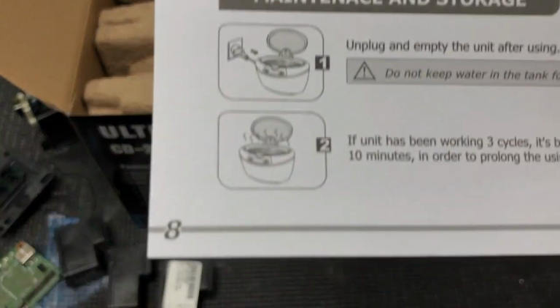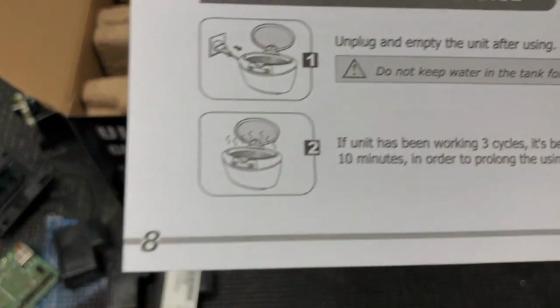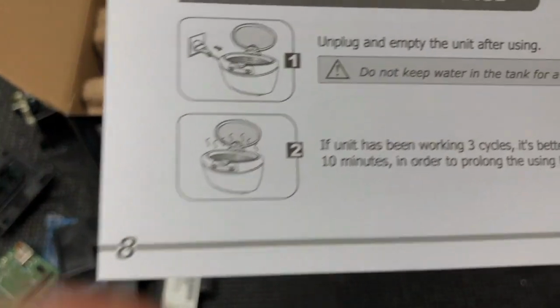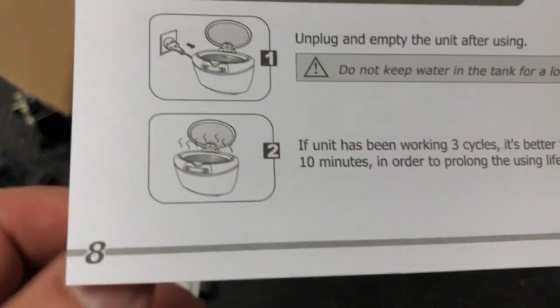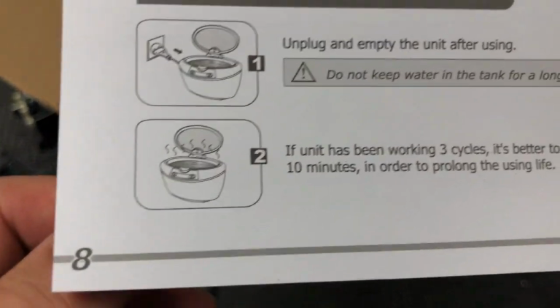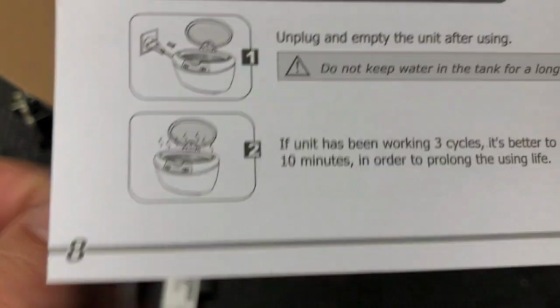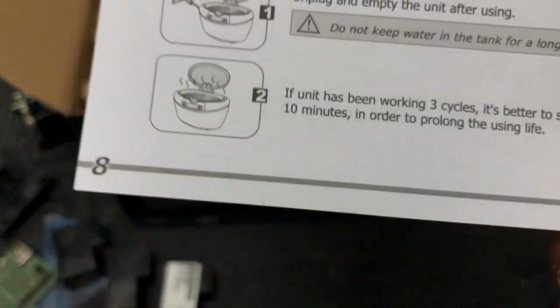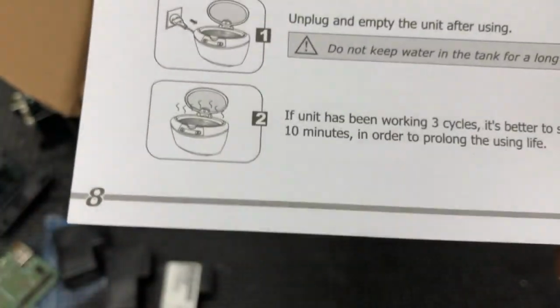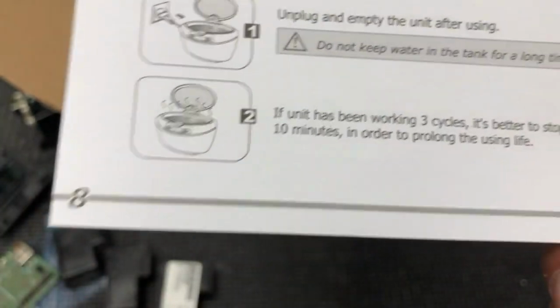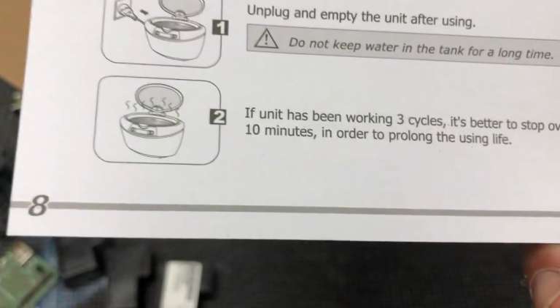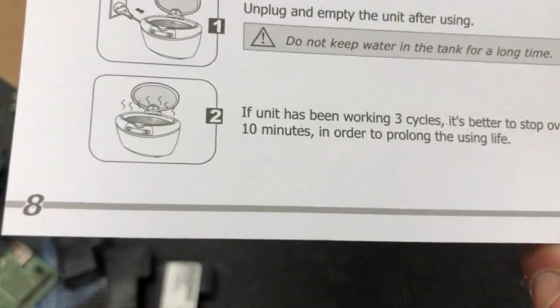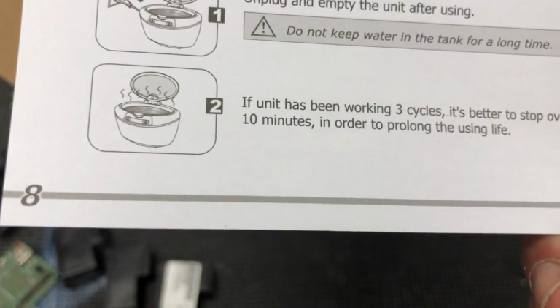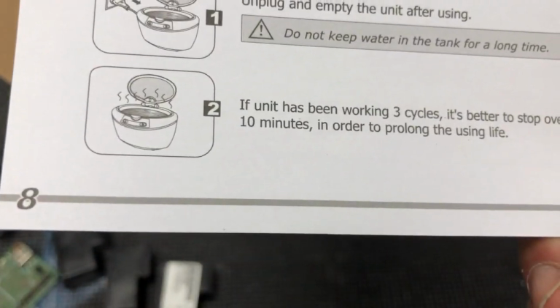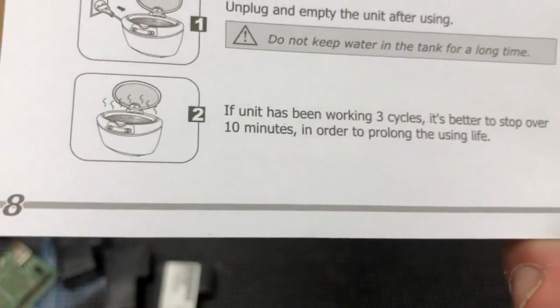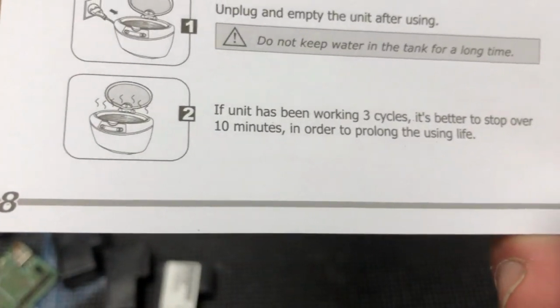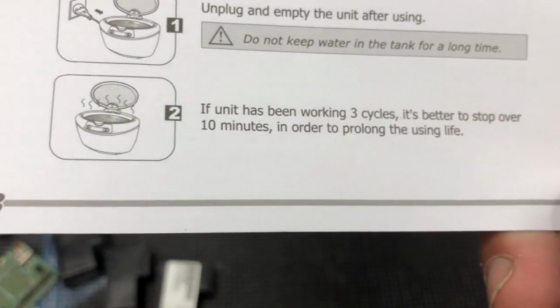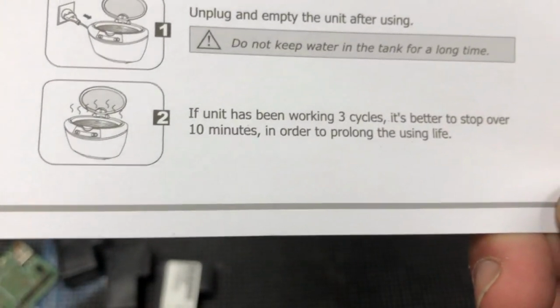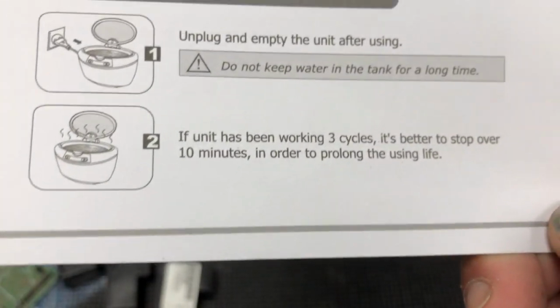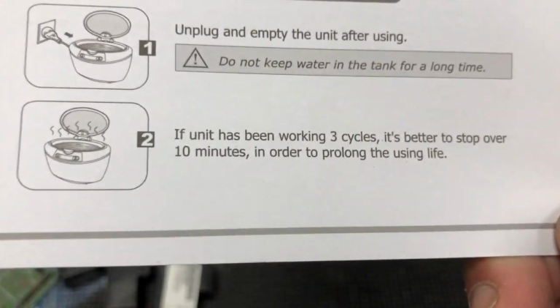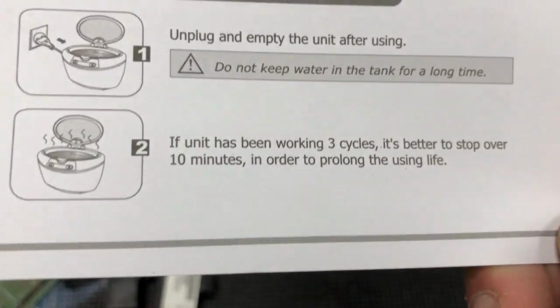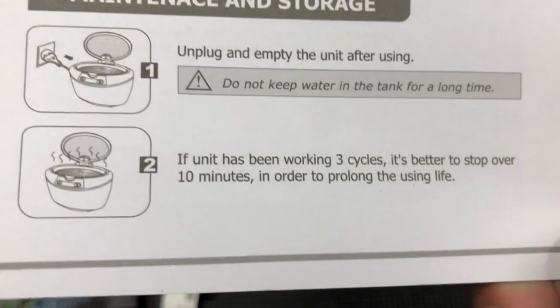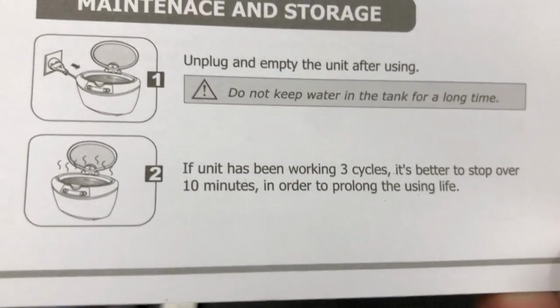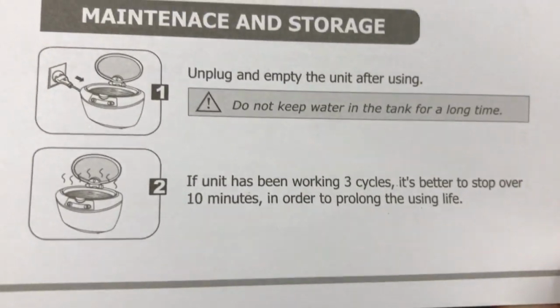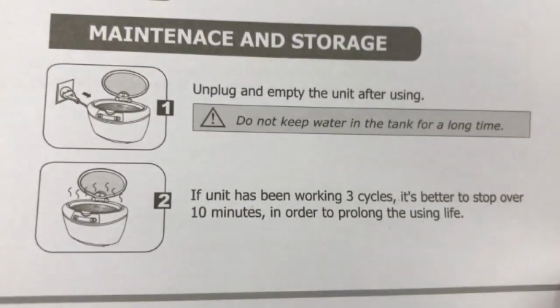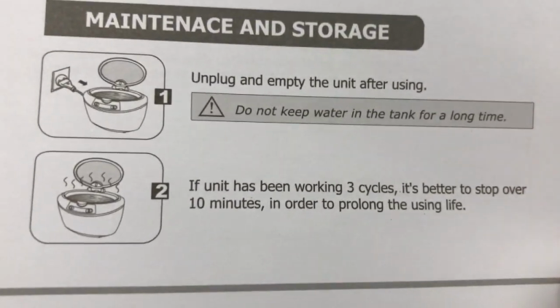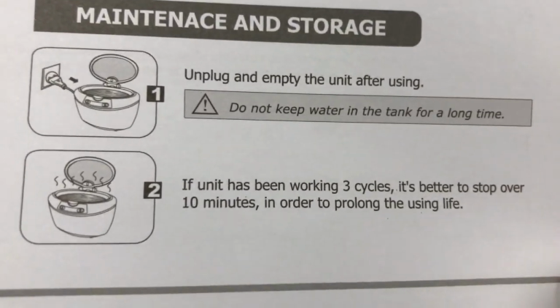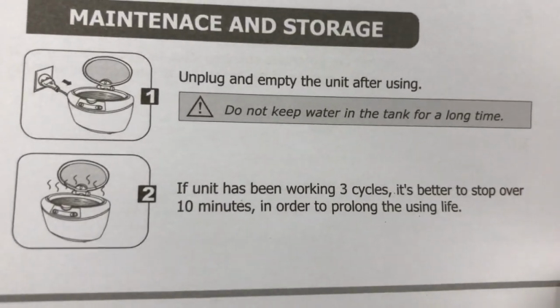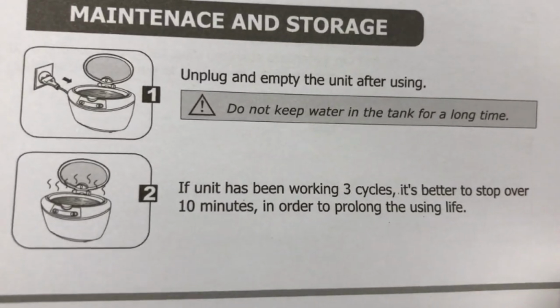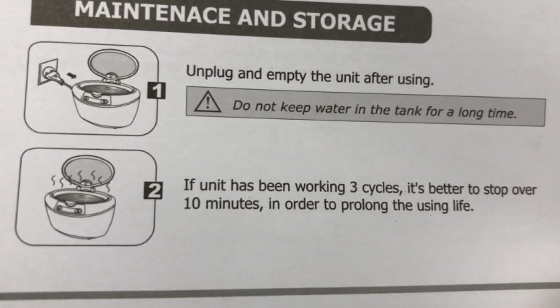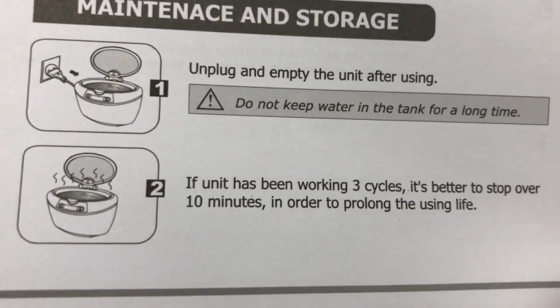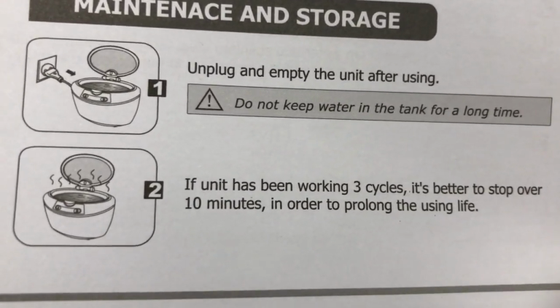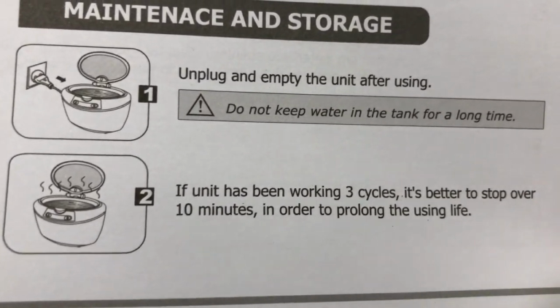Also, if you clean more than three times, you want to give the machine a 10-minute break. Do not overuse the machine.